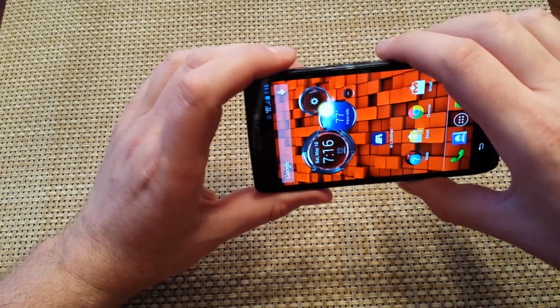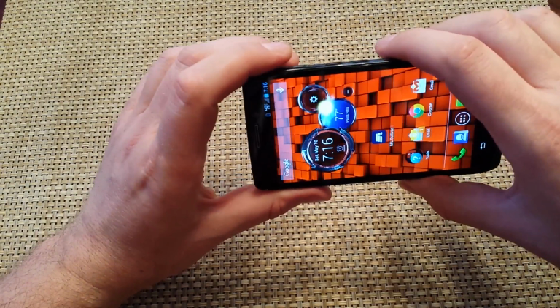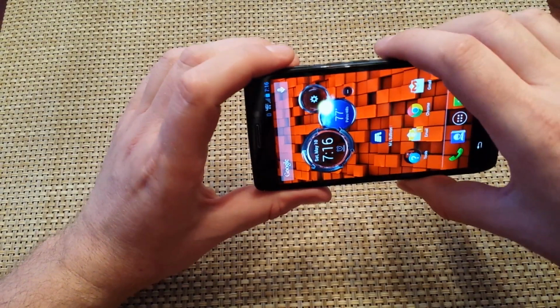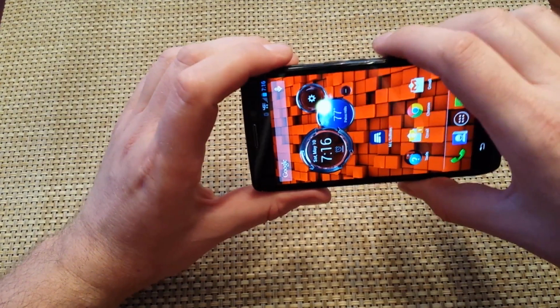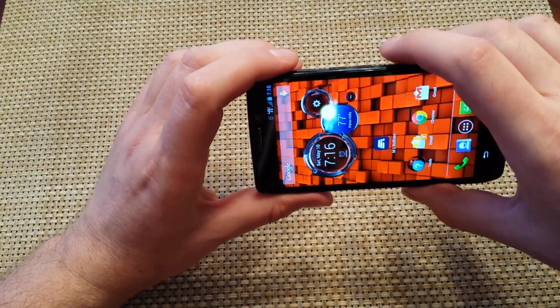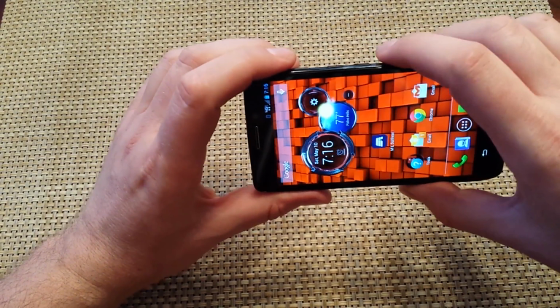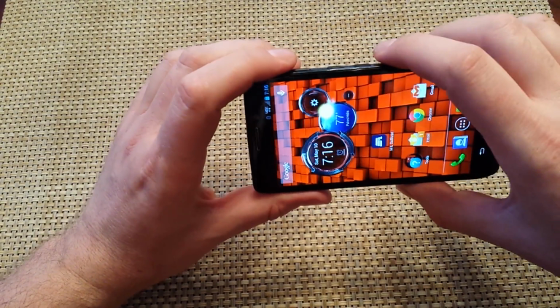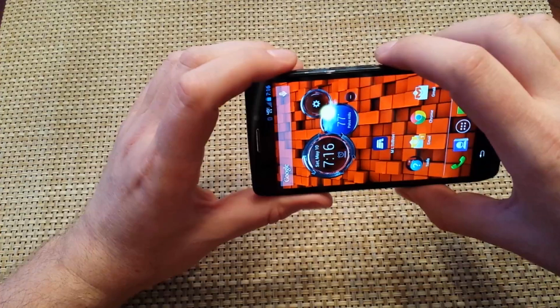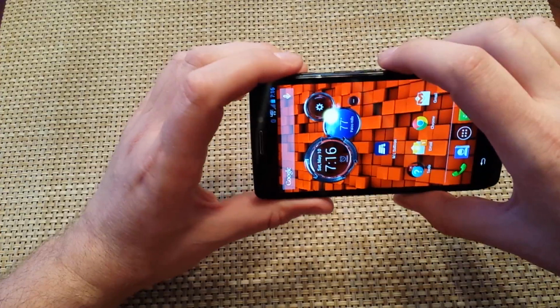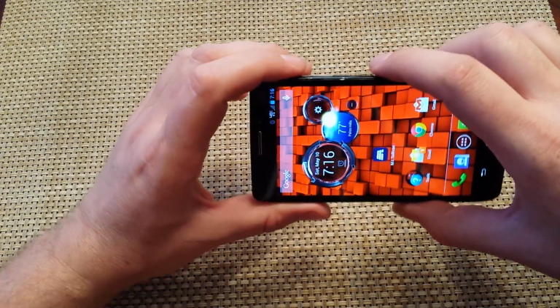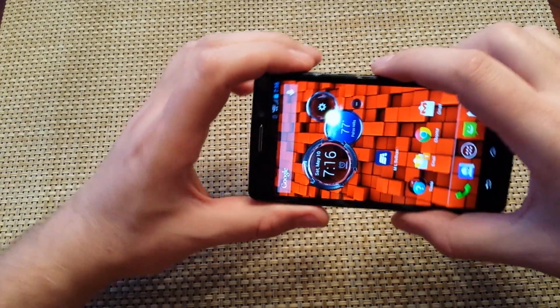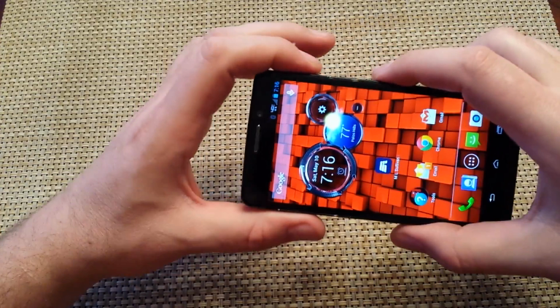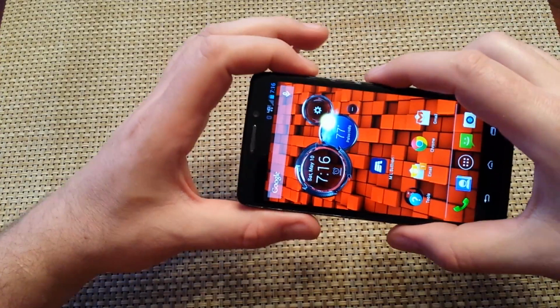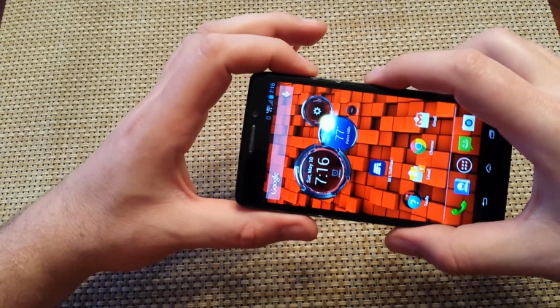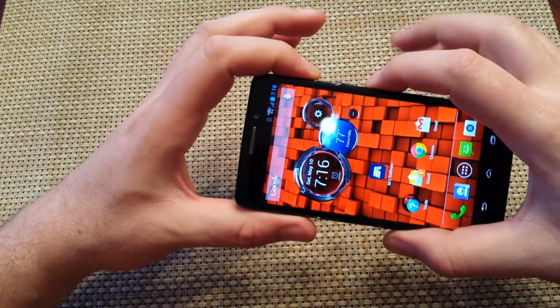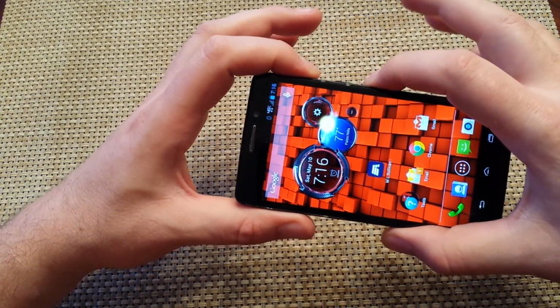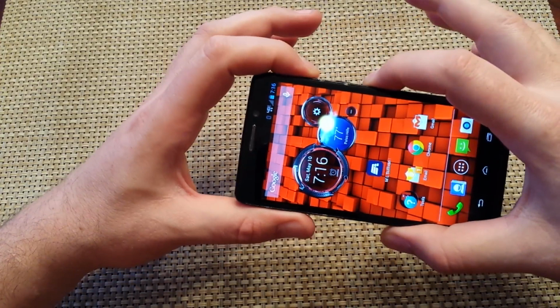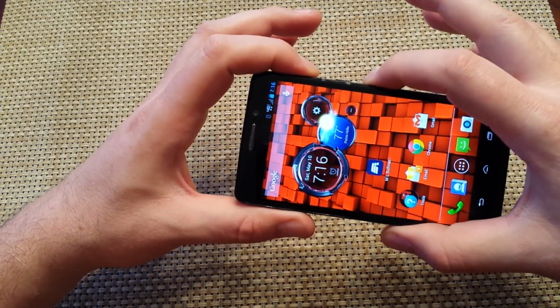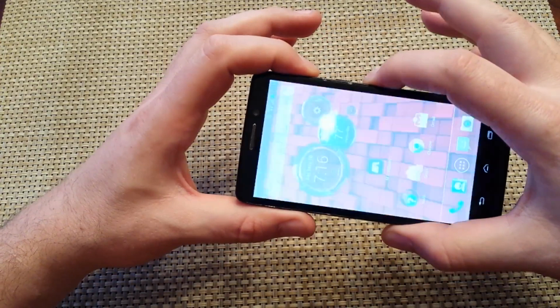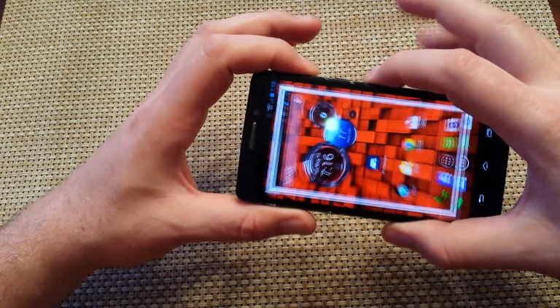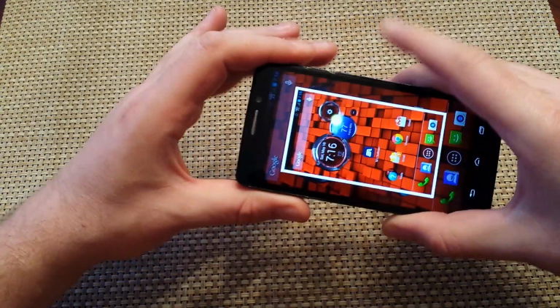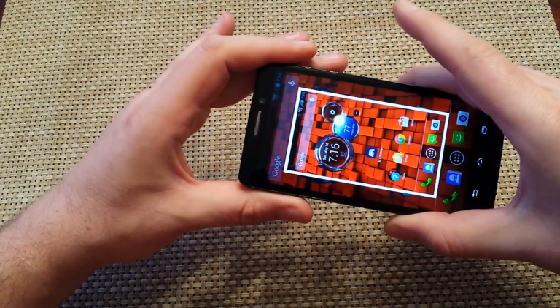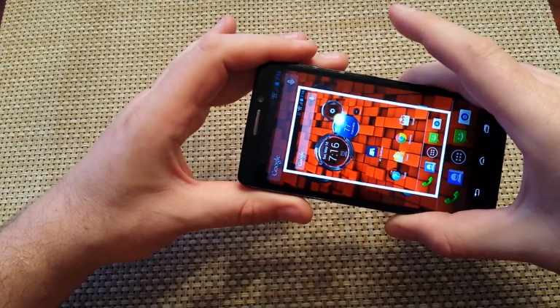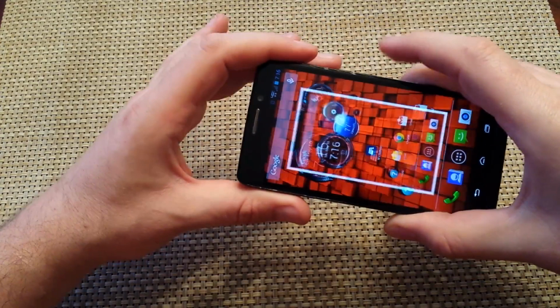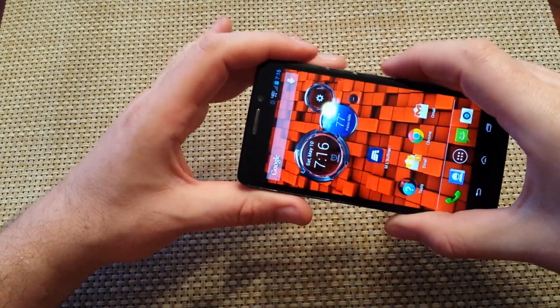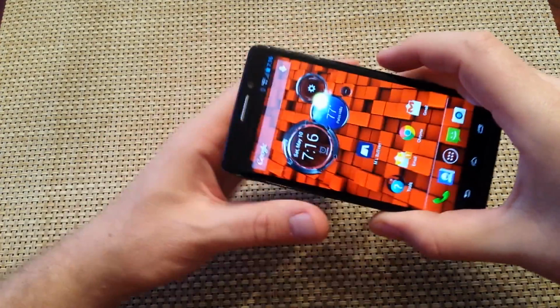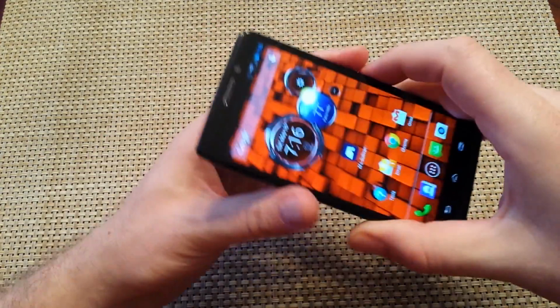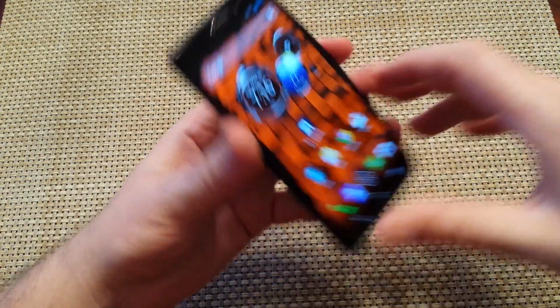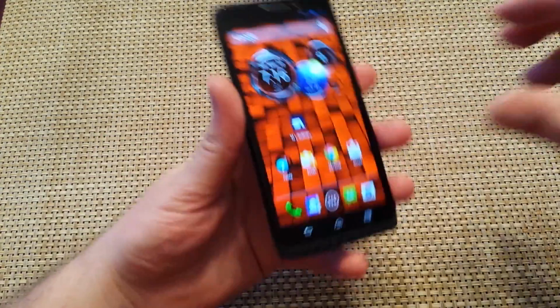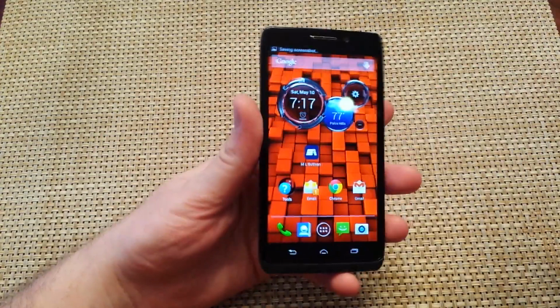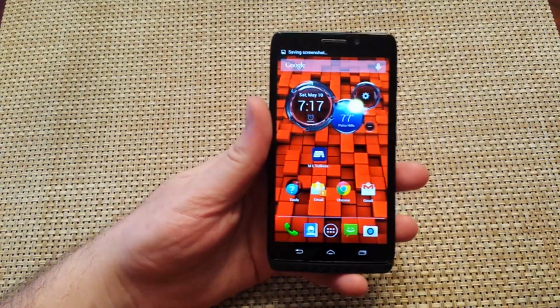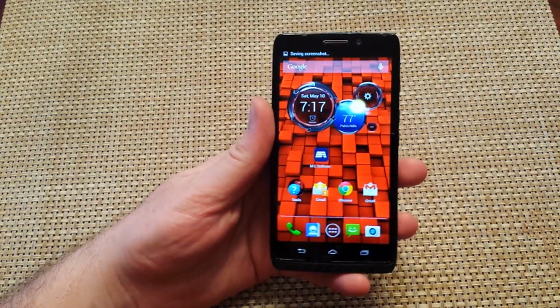So in order to take a screenshot, all you got to do is press and hold volume down and the power key together, and you just took a screenshot.